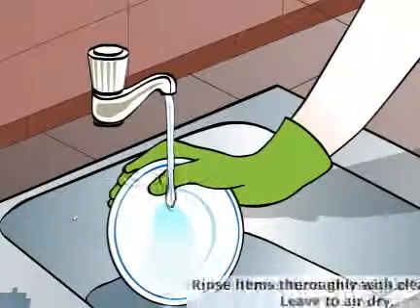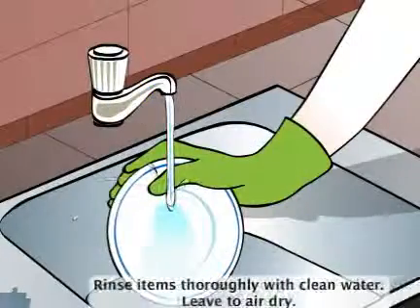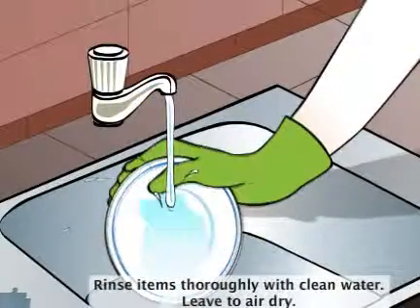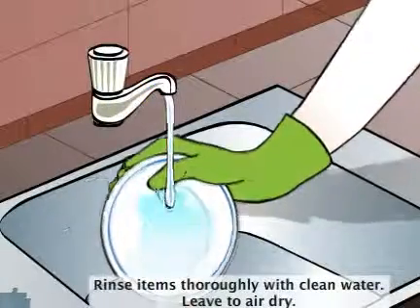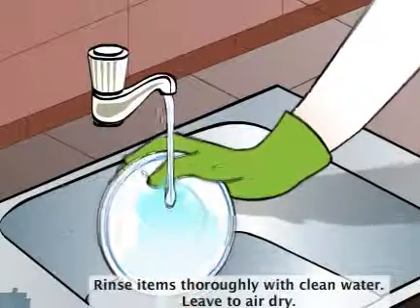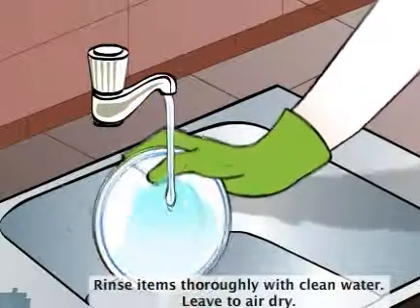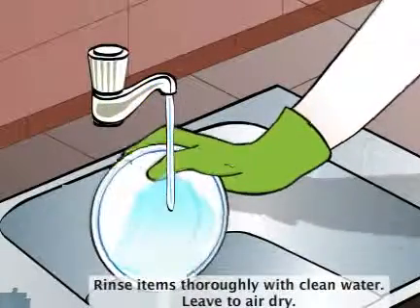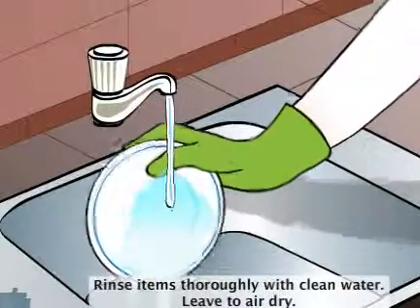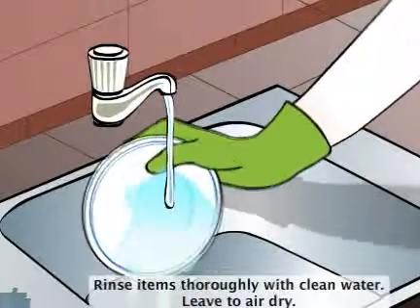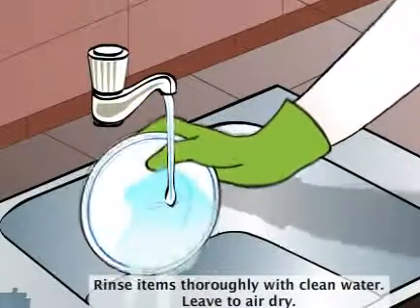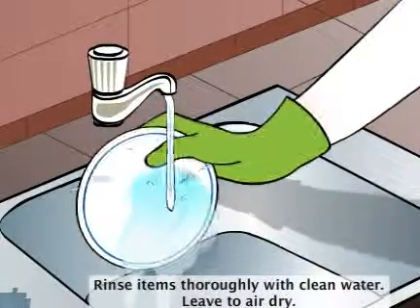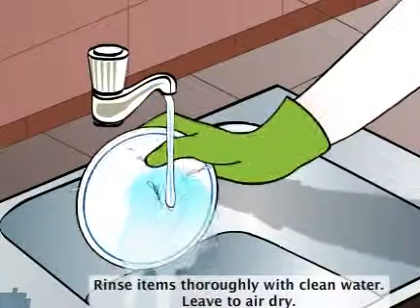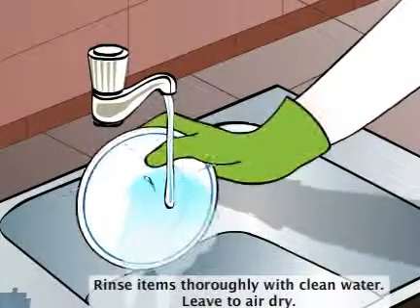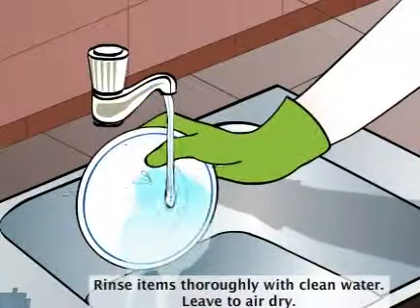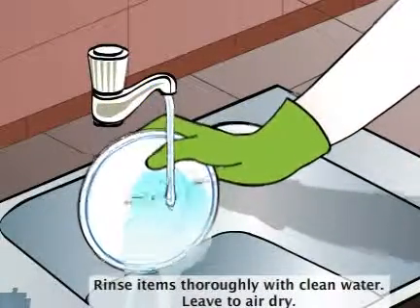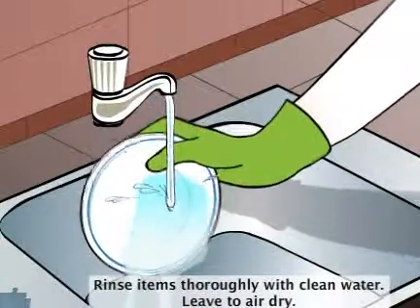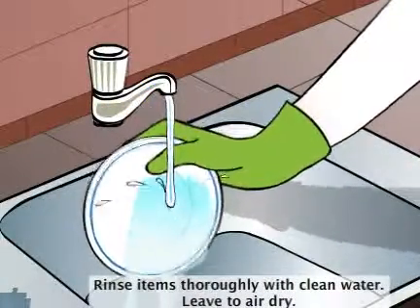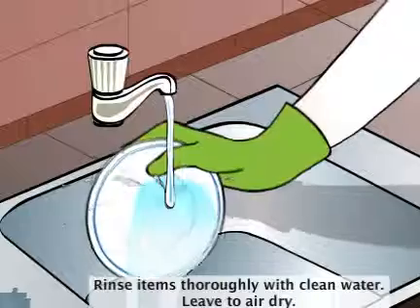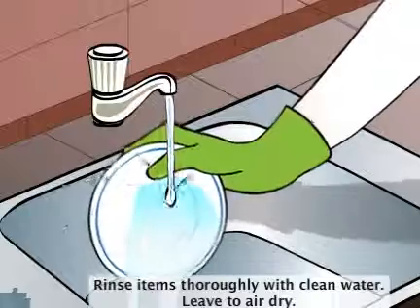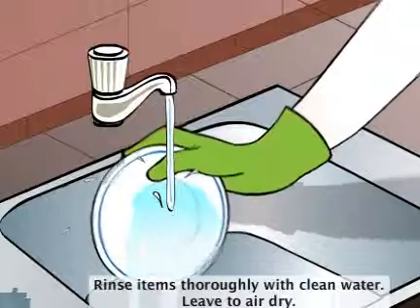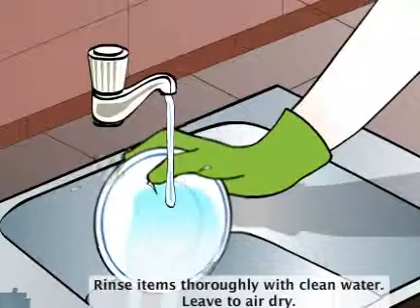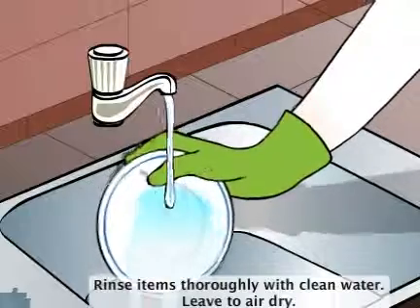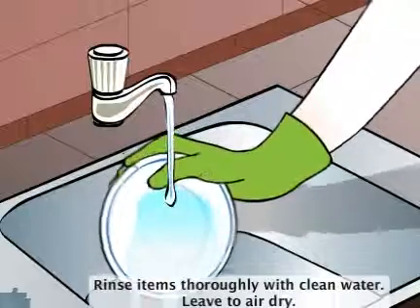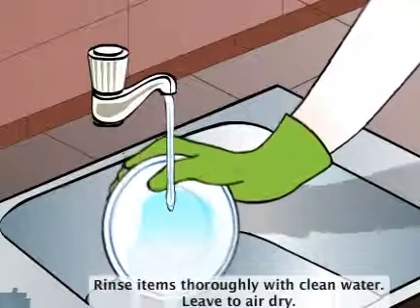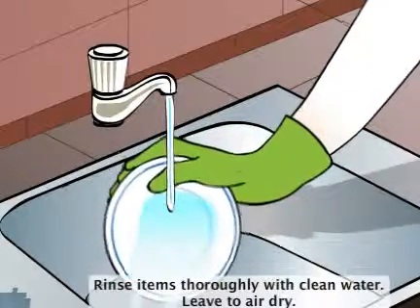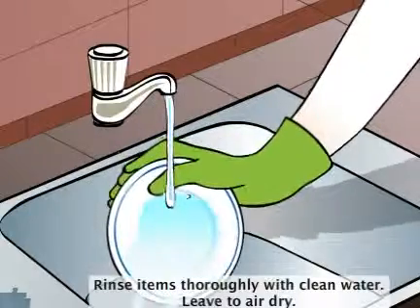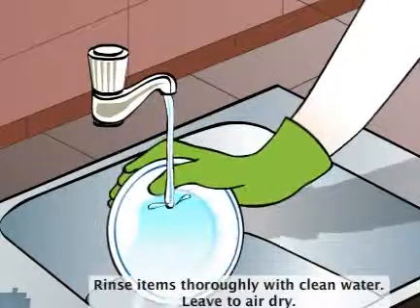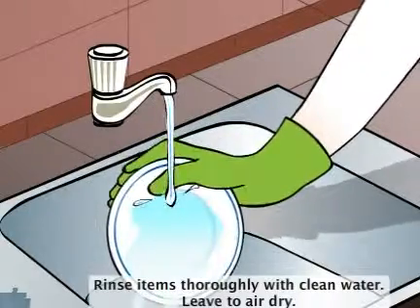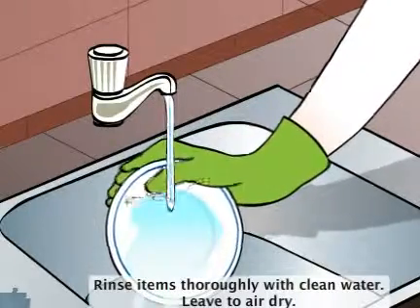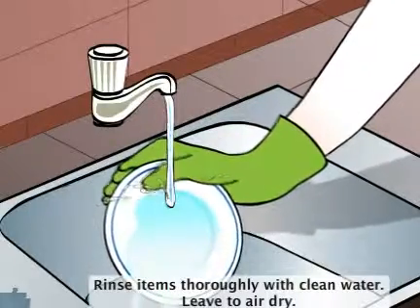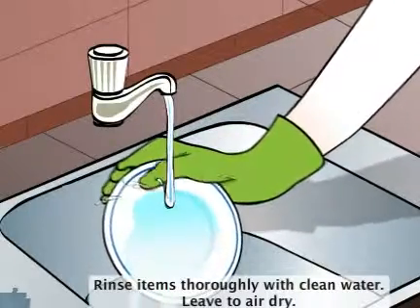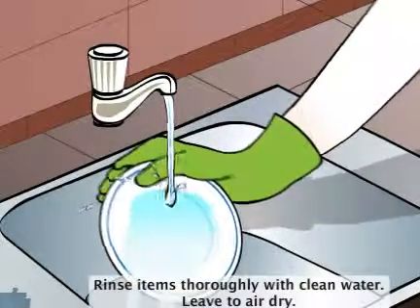Rinse items thoroughly with clean water. Leave to air dry.